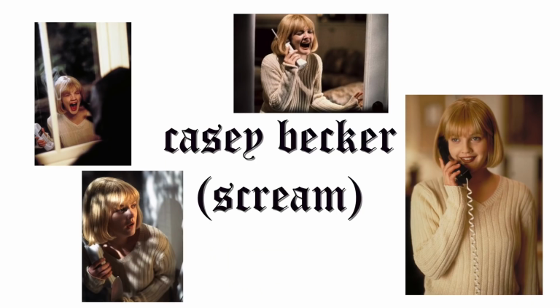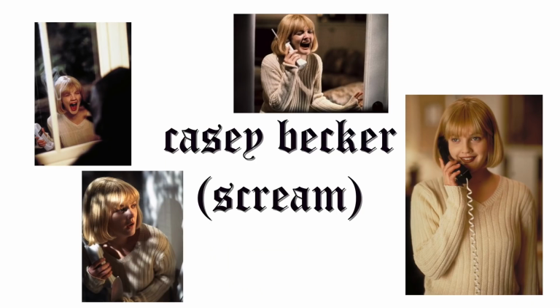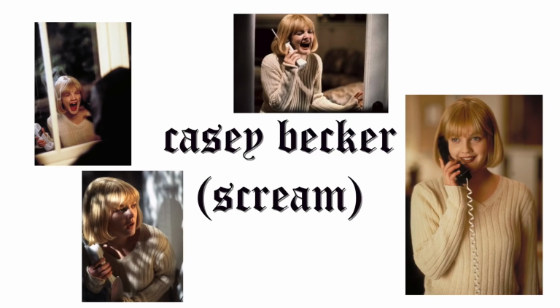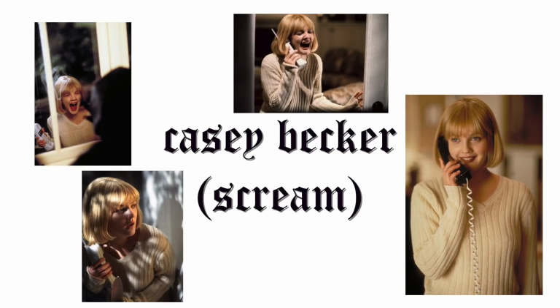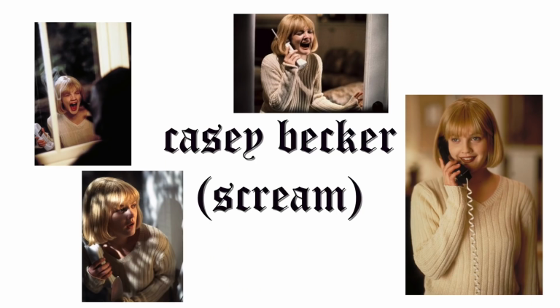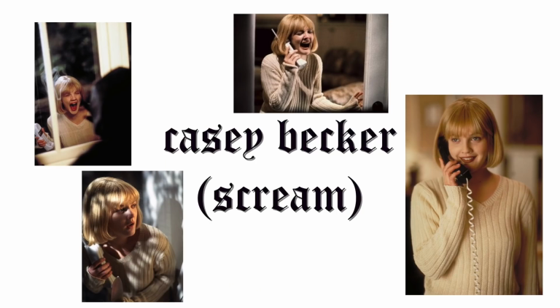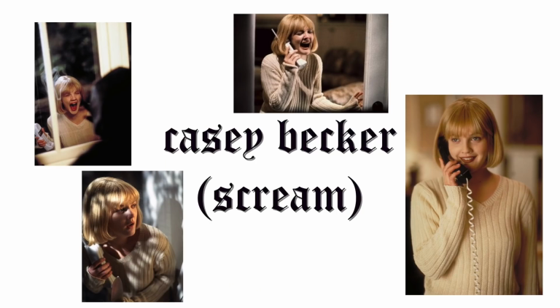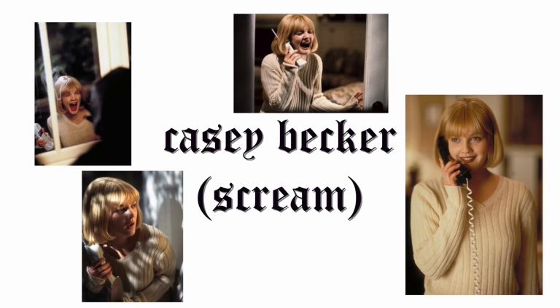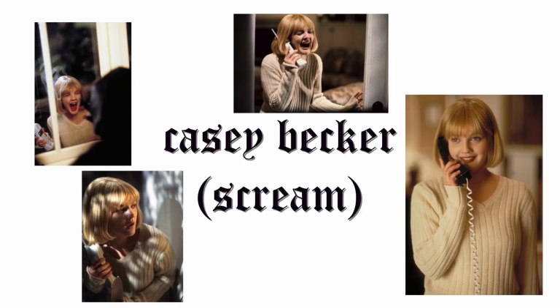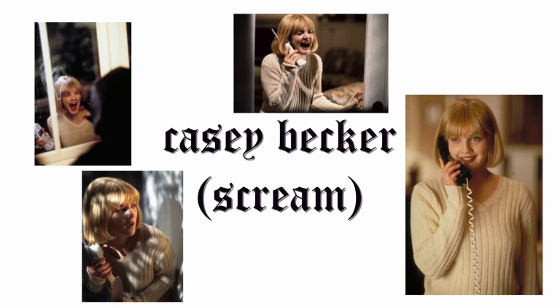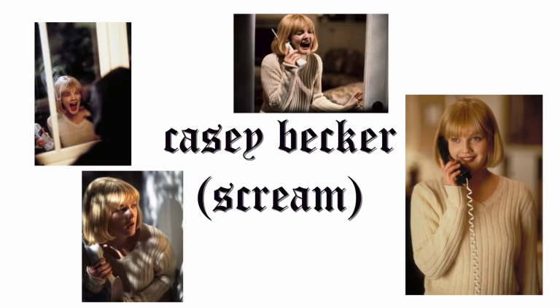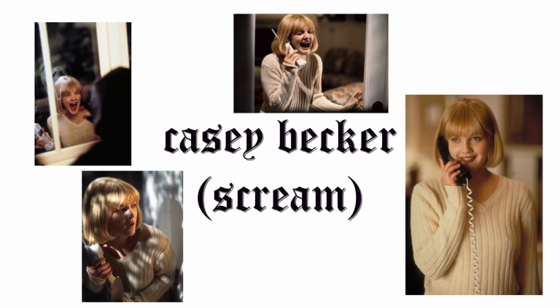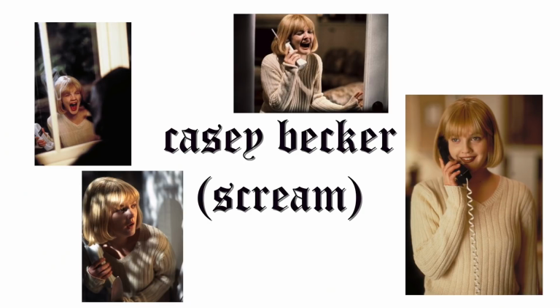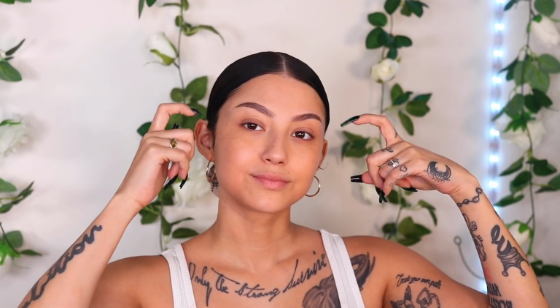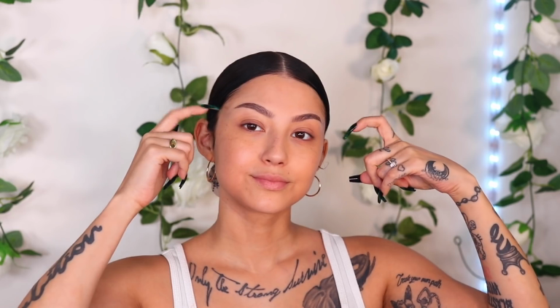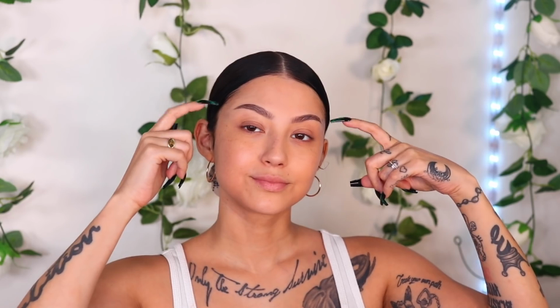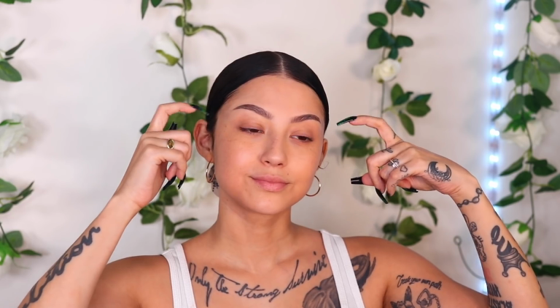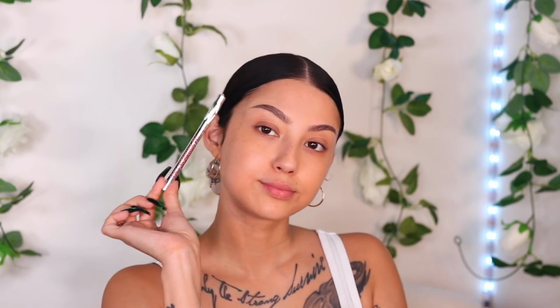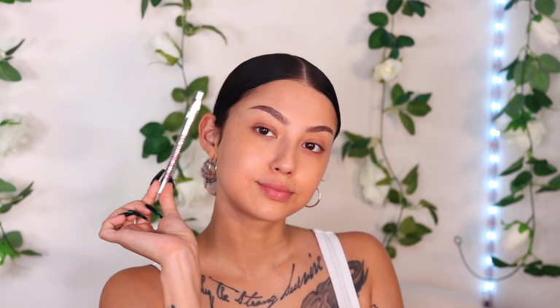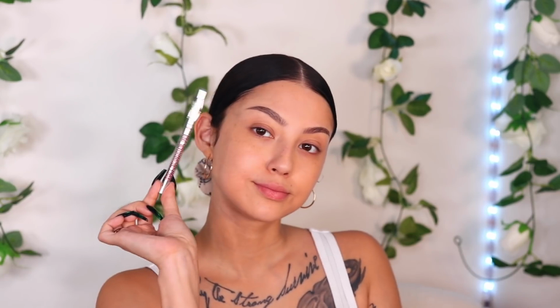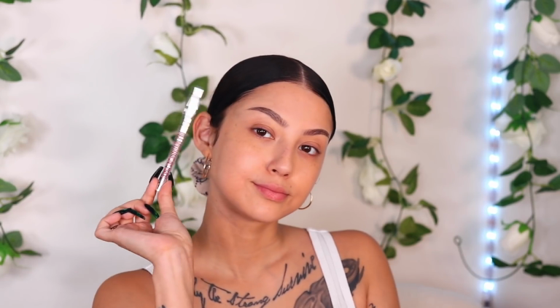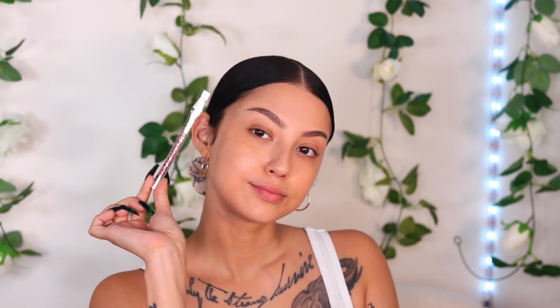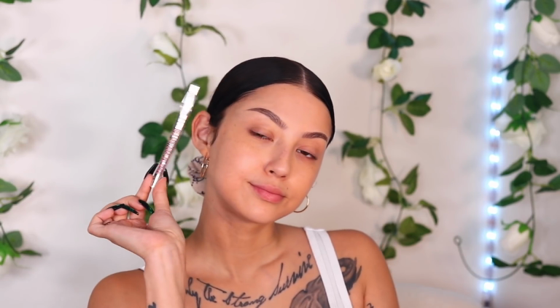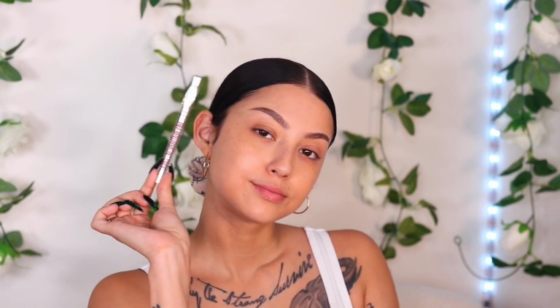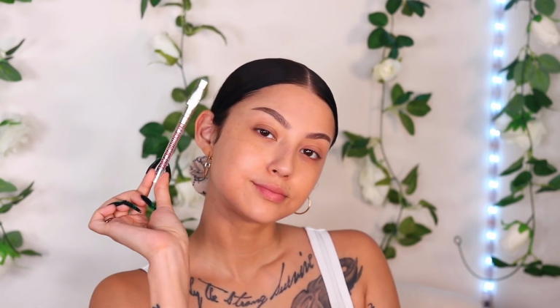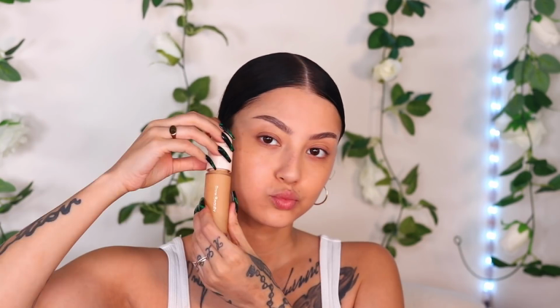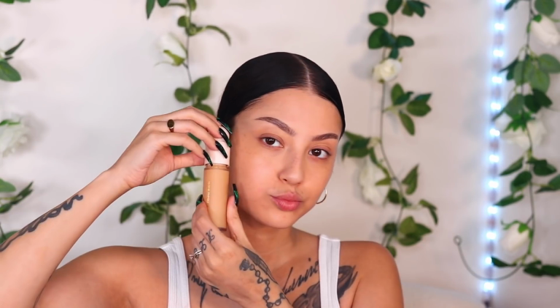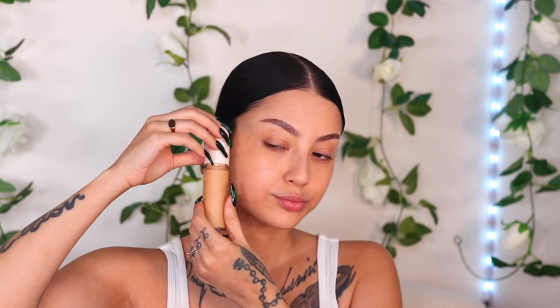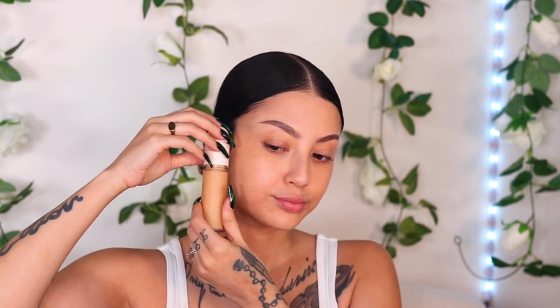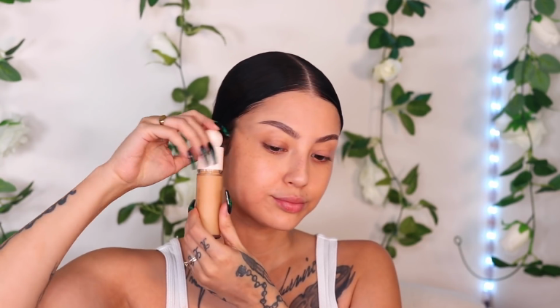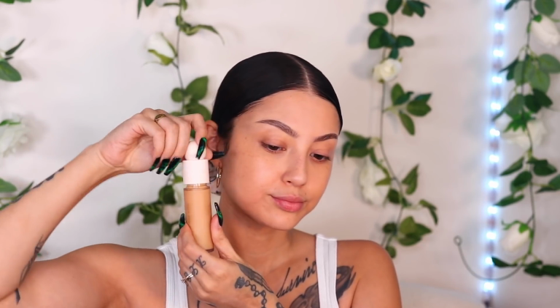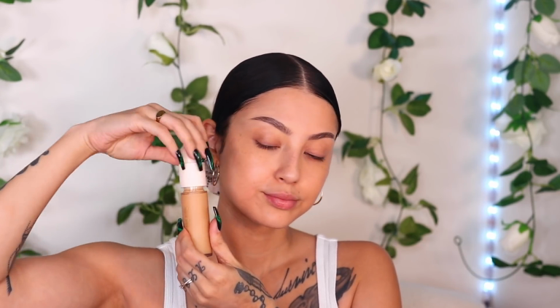First we're gonna start off with the icon herself — Miss 'What's your favorite scary movie?' Casey Becker, aka Drew Barrymore from Scream.